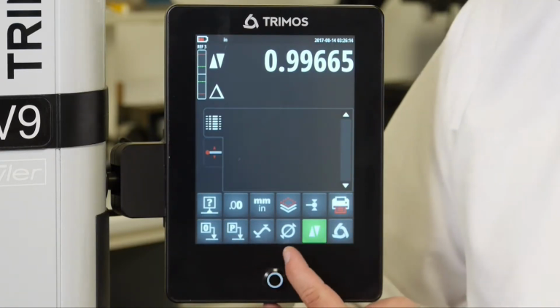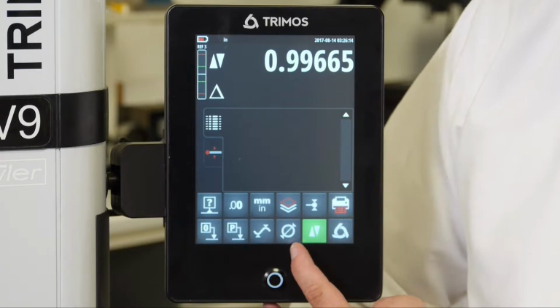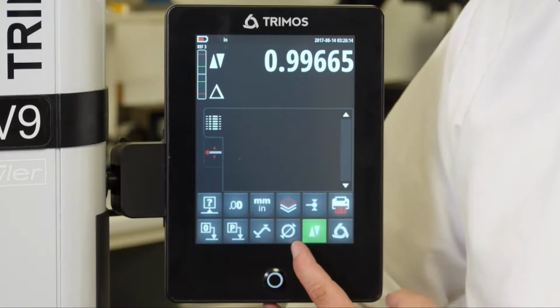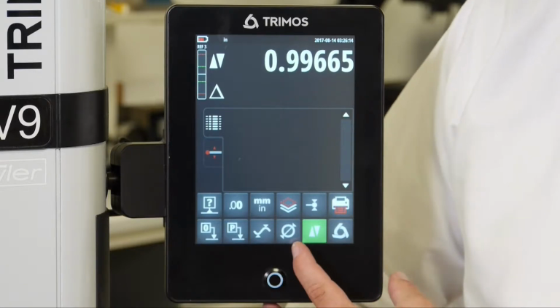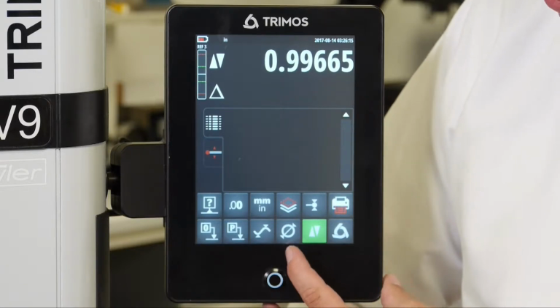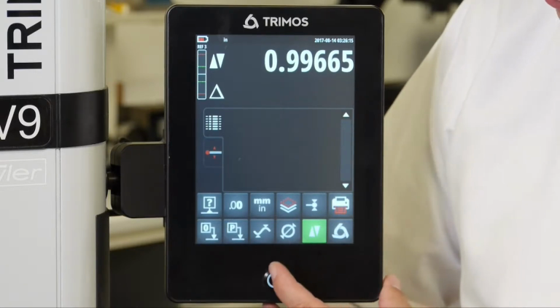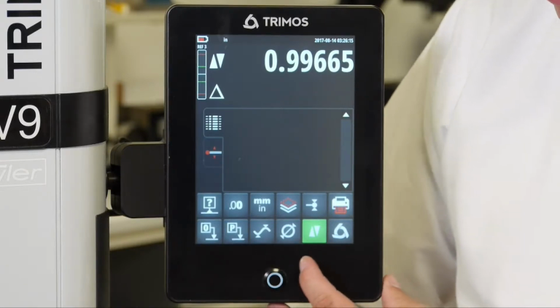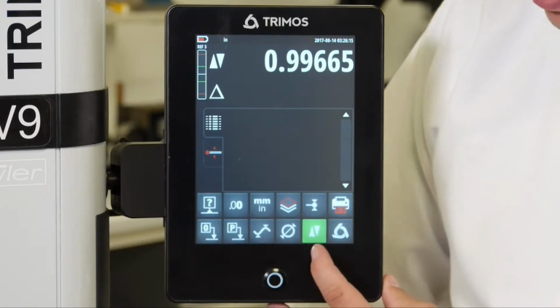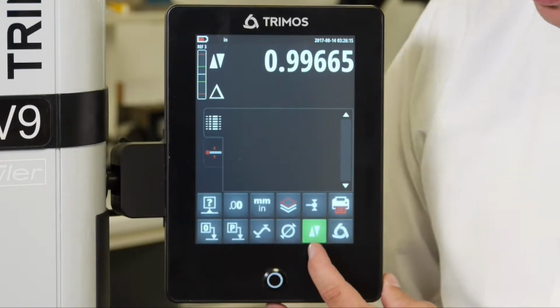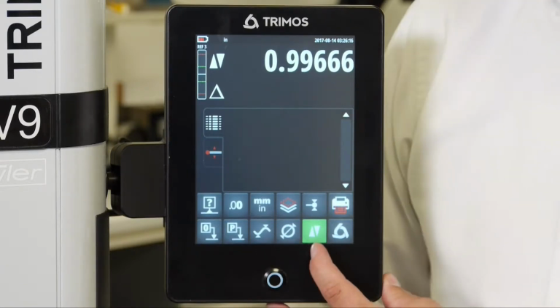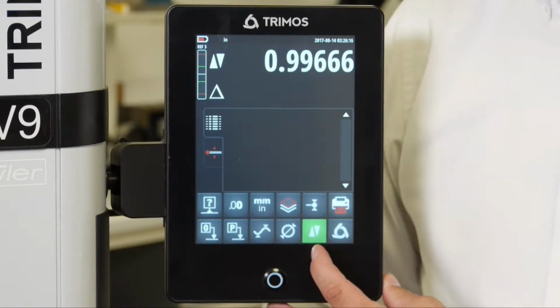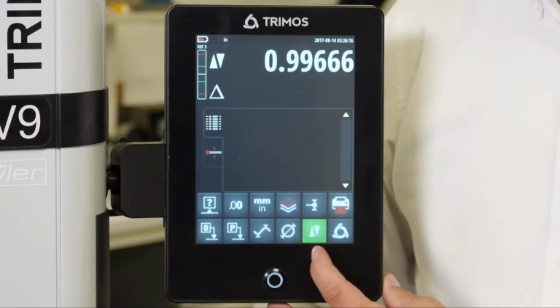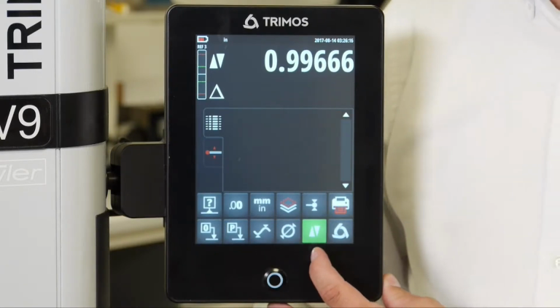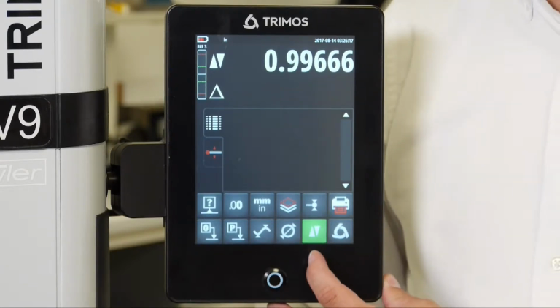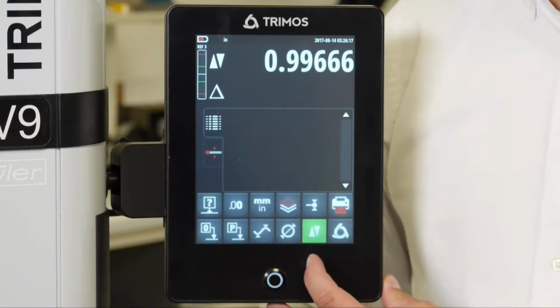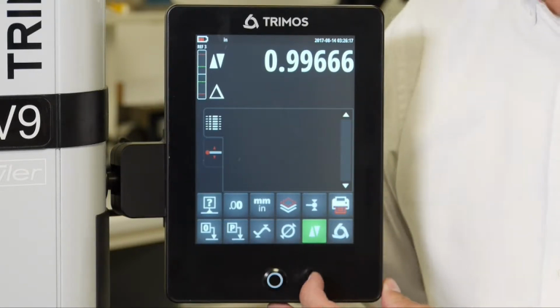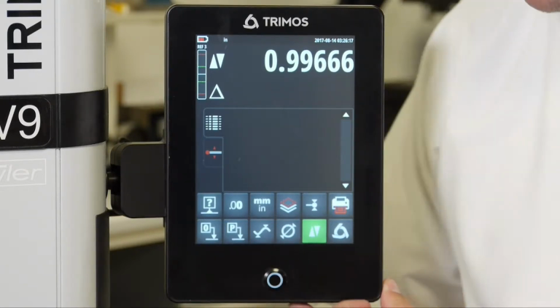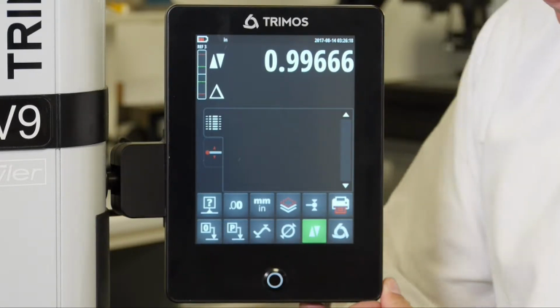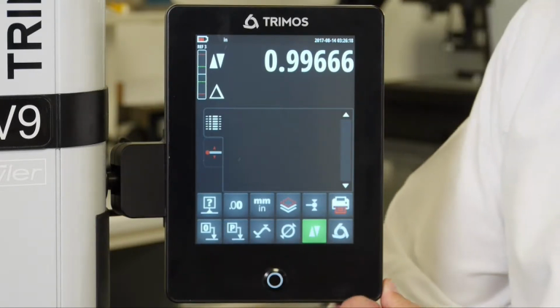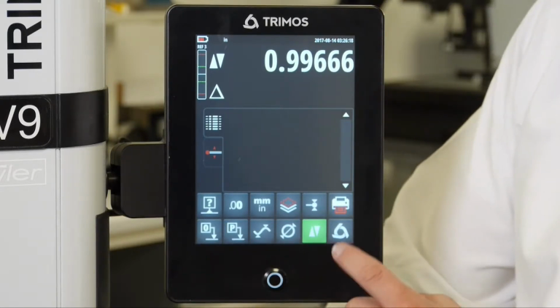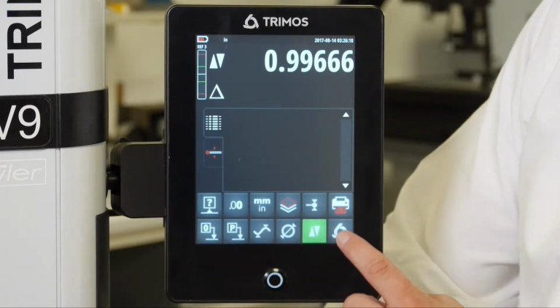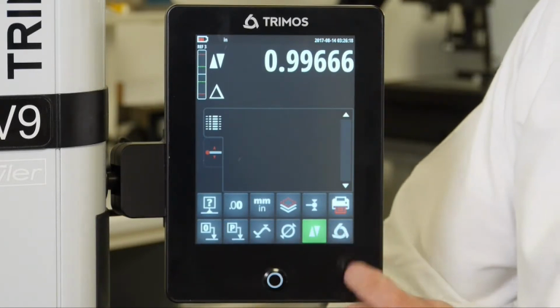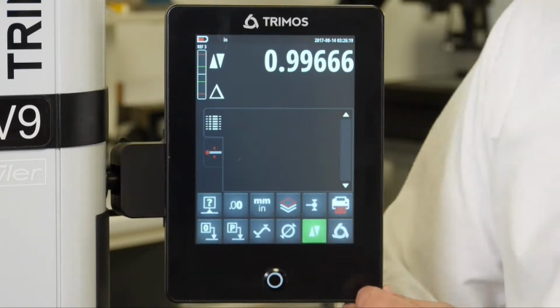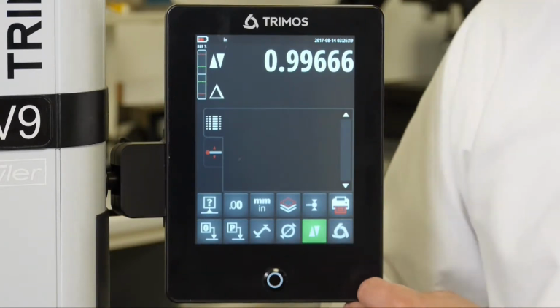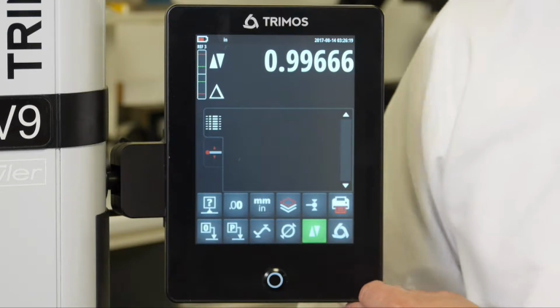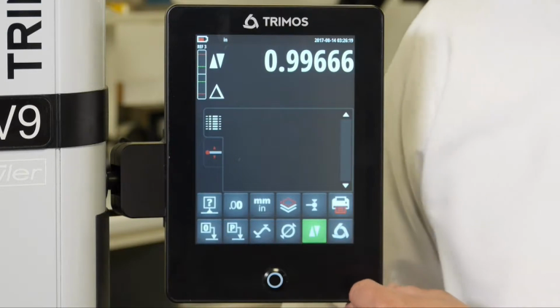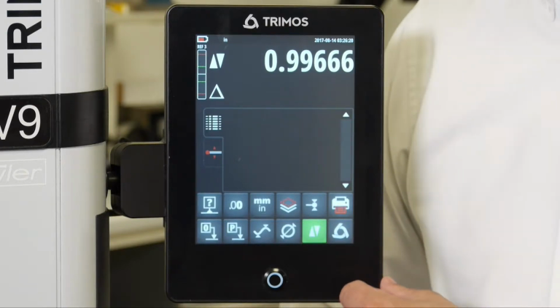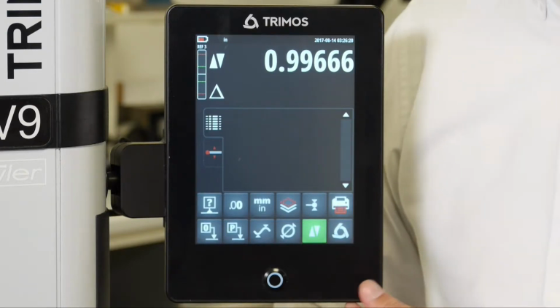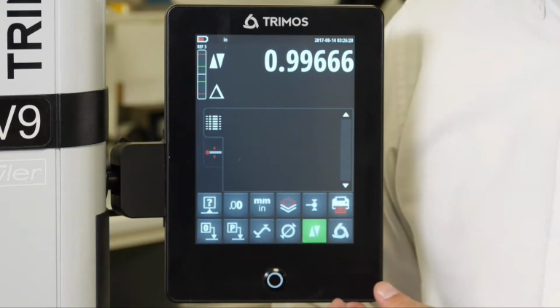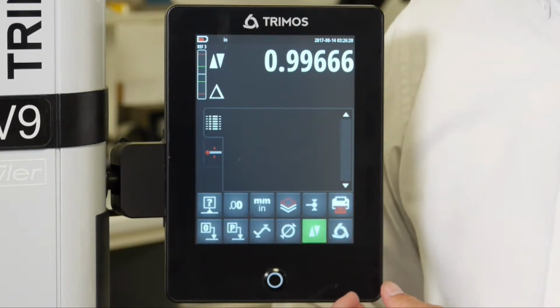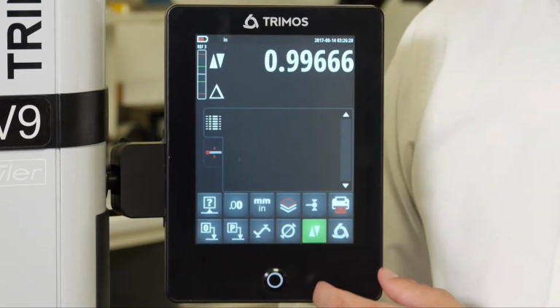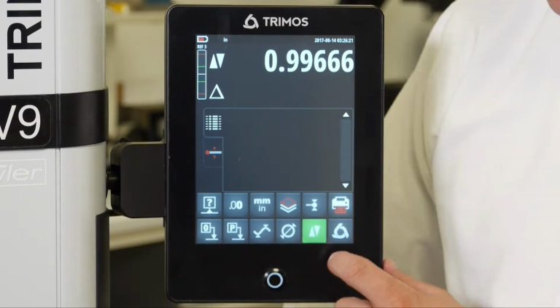We have our diameter function, our standard surface to surface function, and then we have a Tremos icon which is going to cycle through to another page.